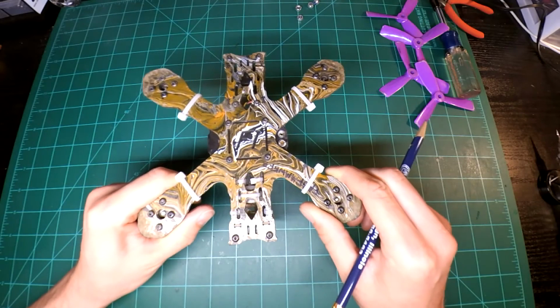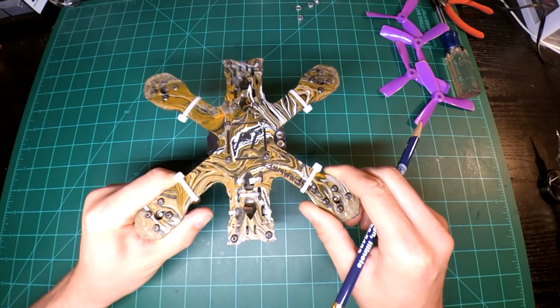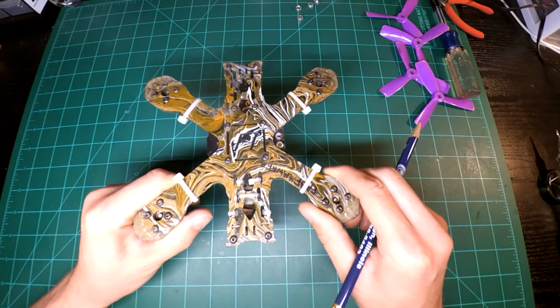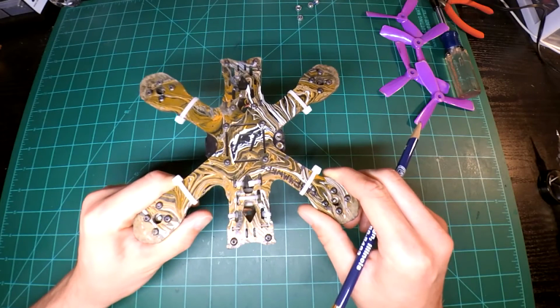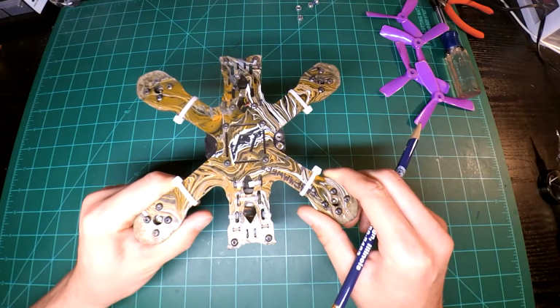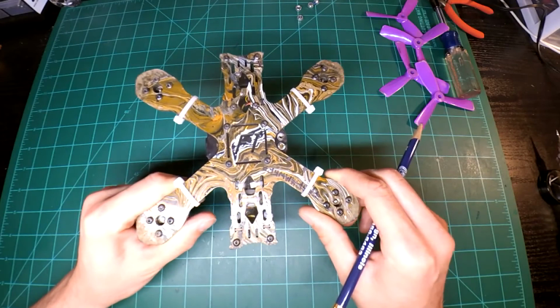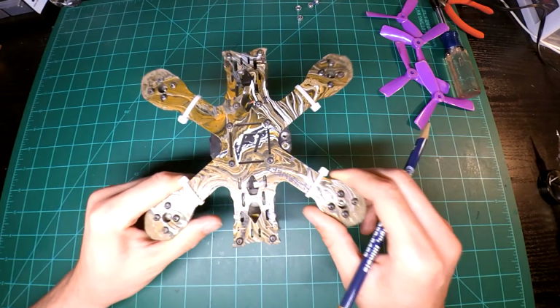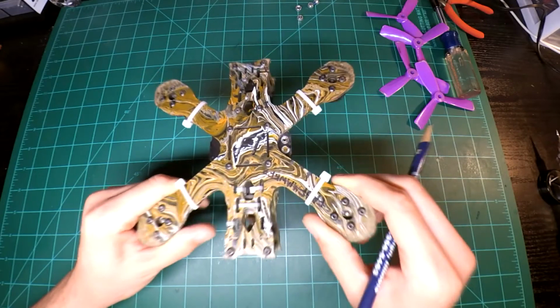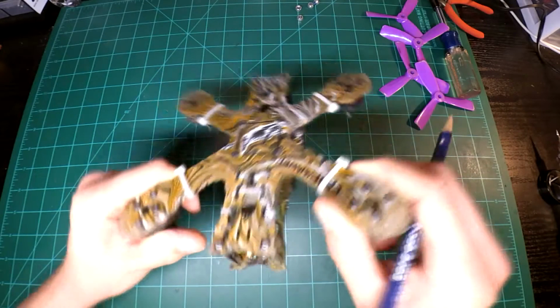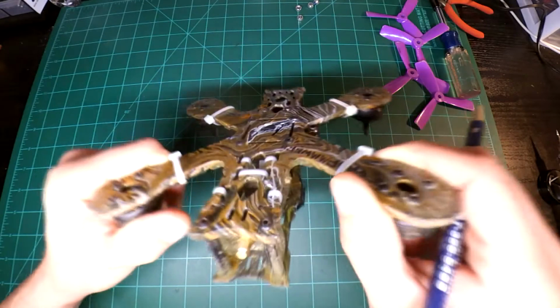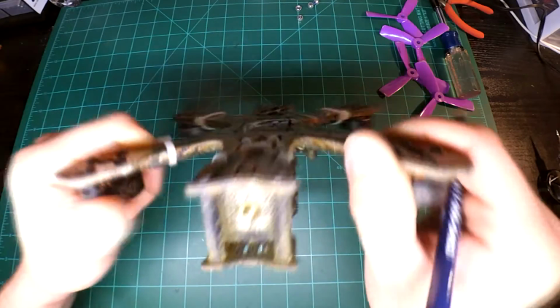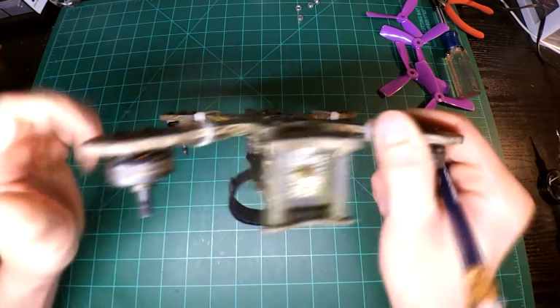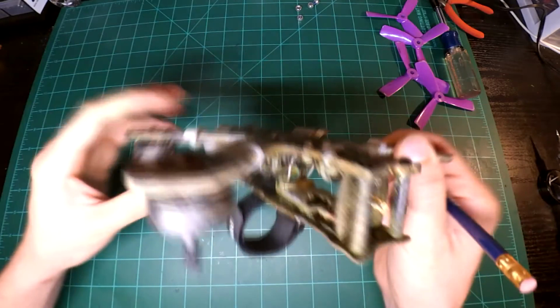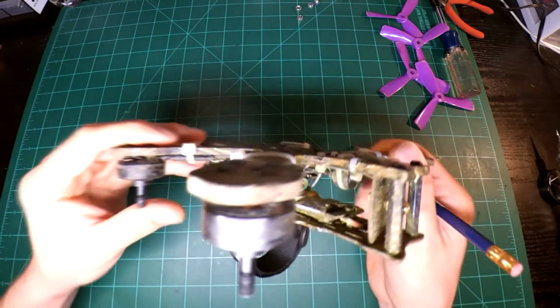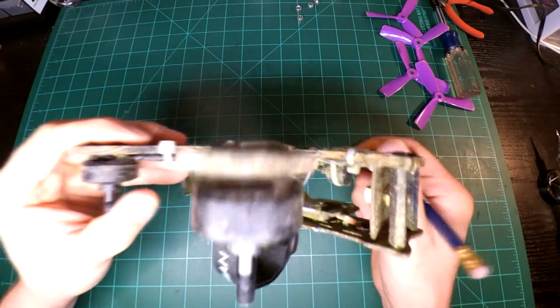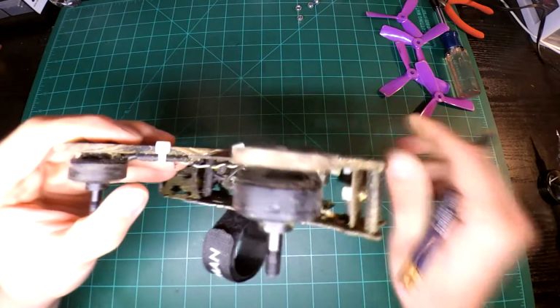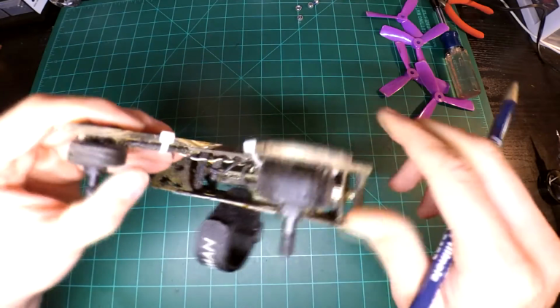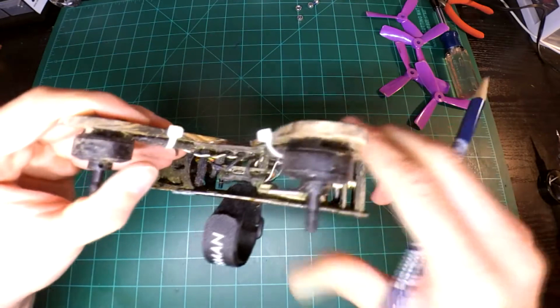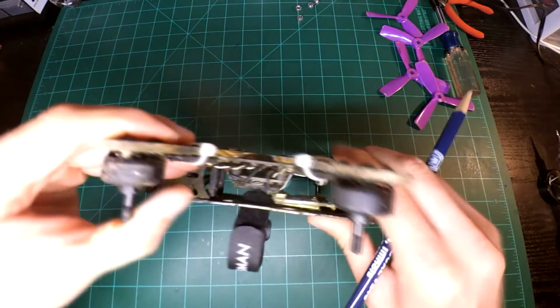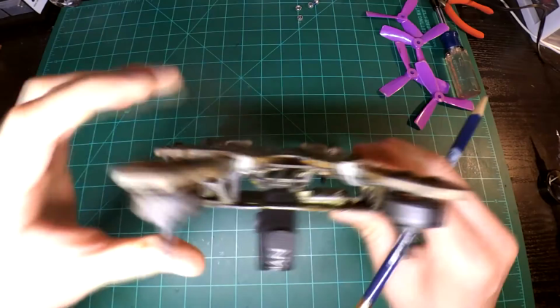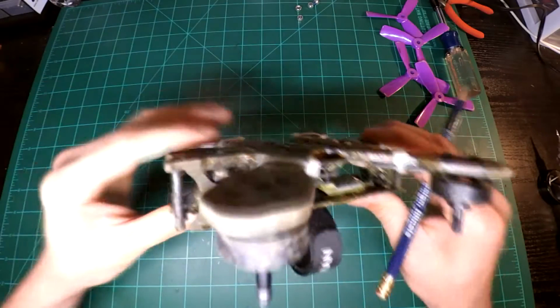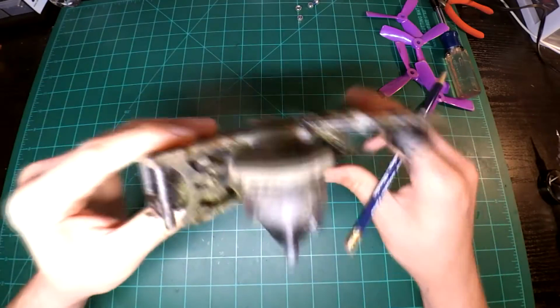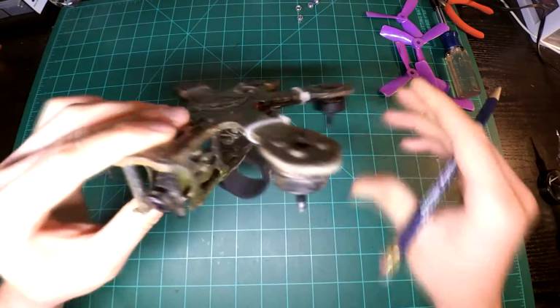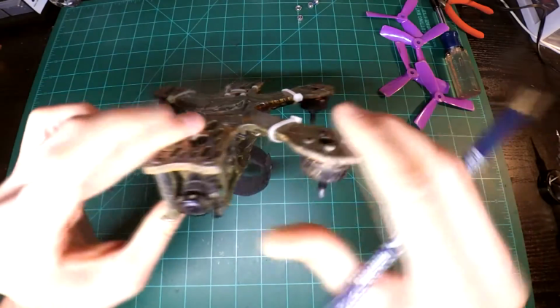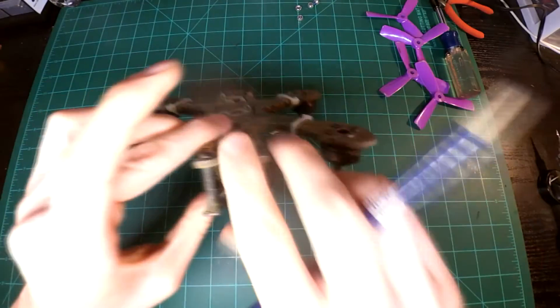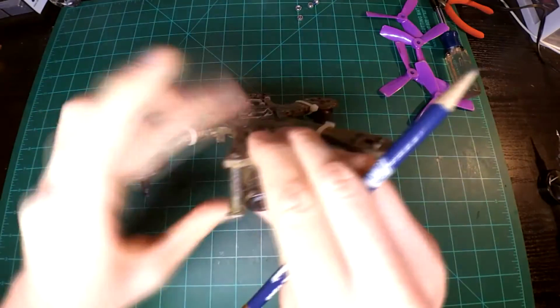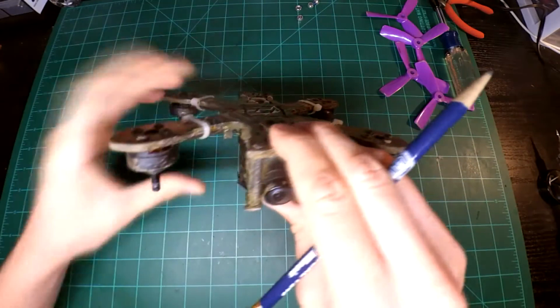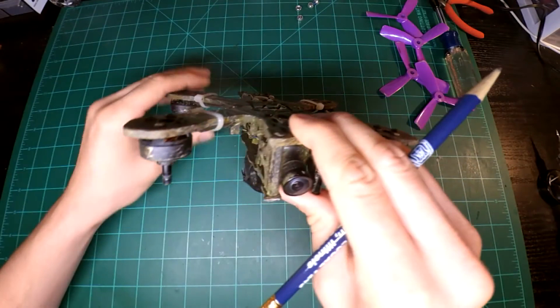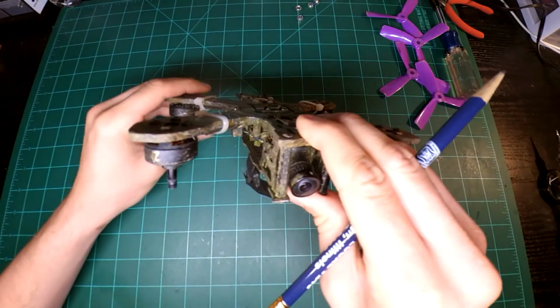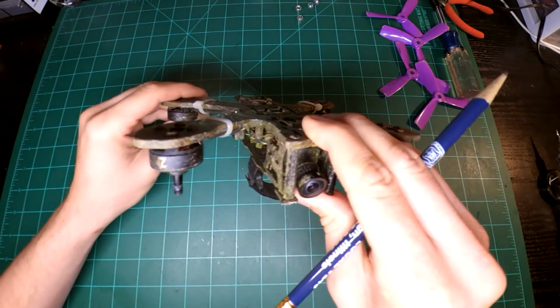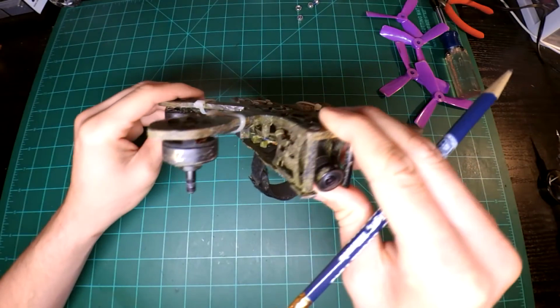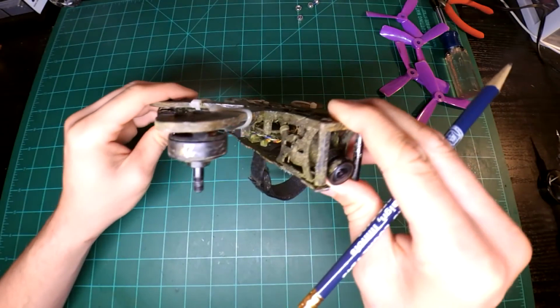Now don't worry about it — just look at the paint job. Go ahead and just check it out. I'm gonna play some music and that's pretty much it. Thanks for watching.